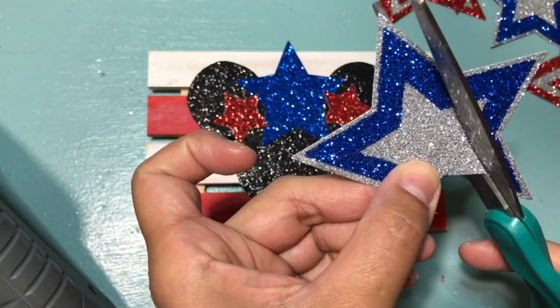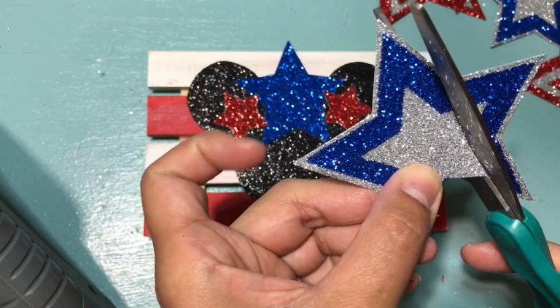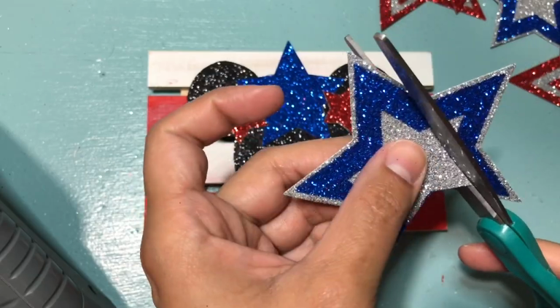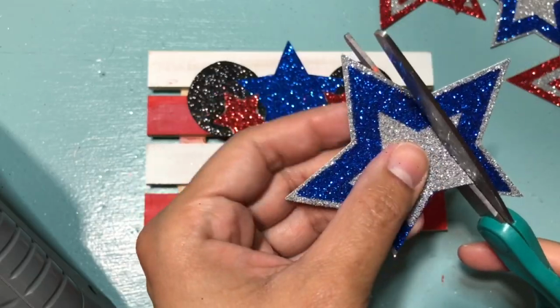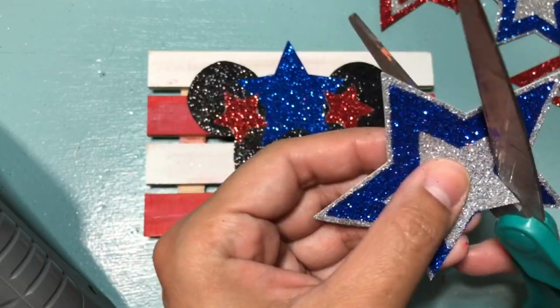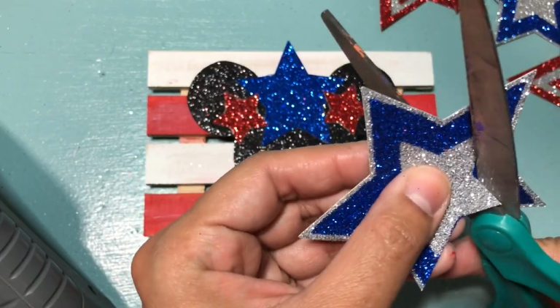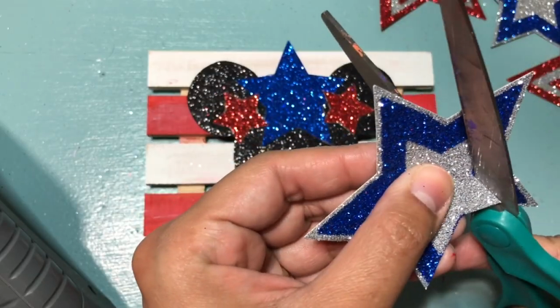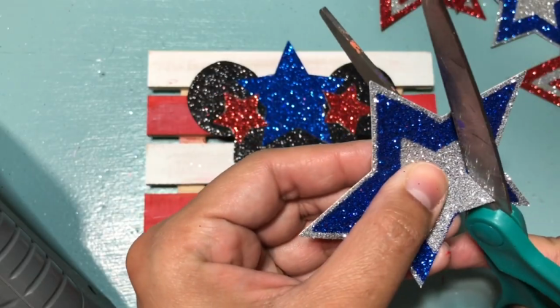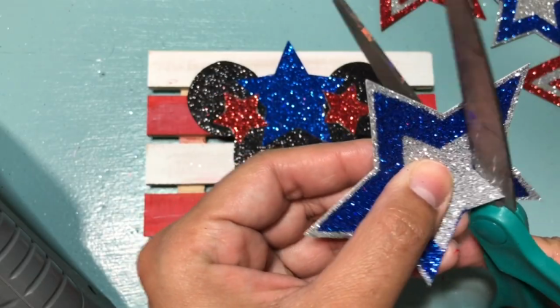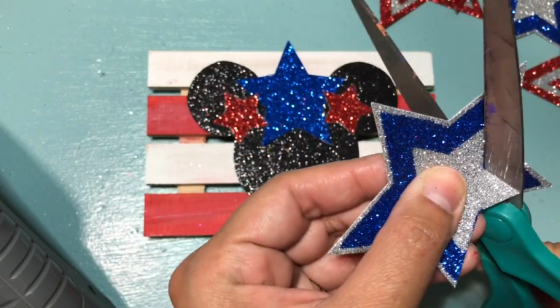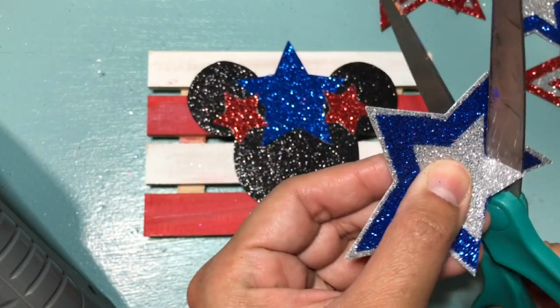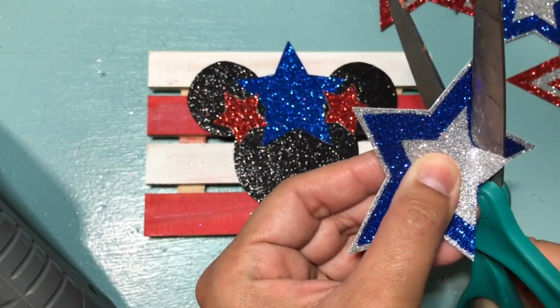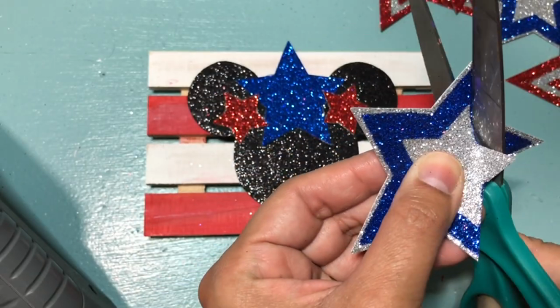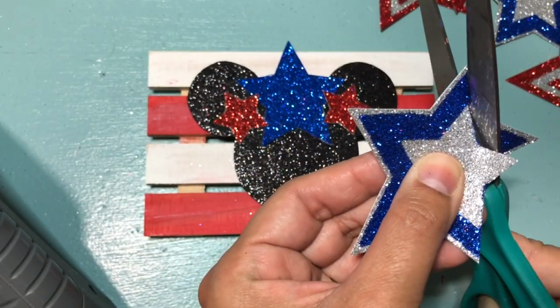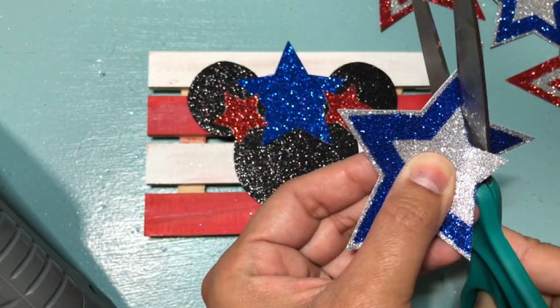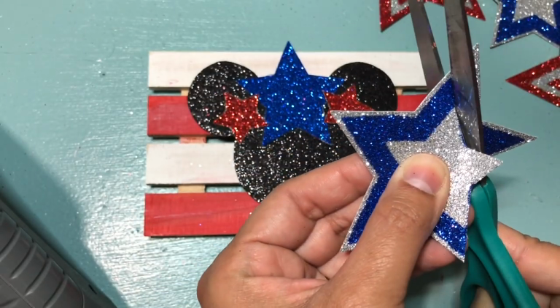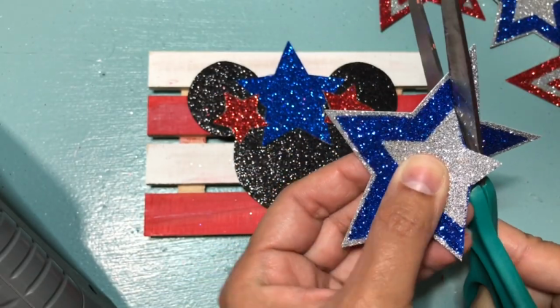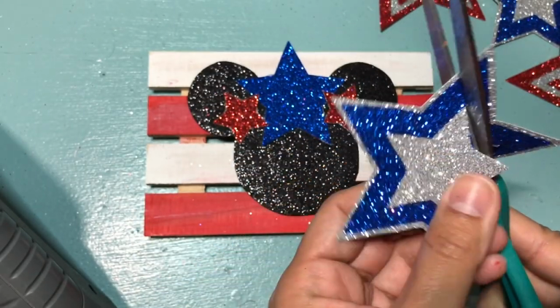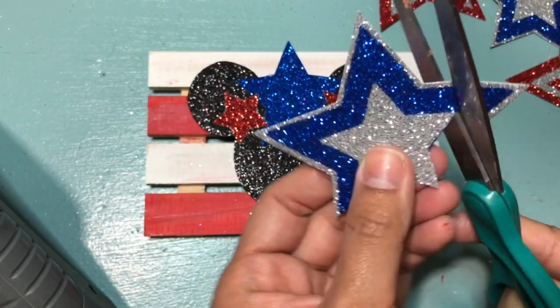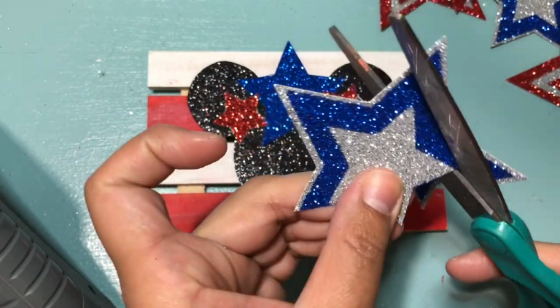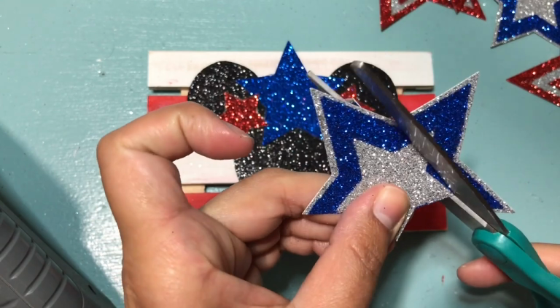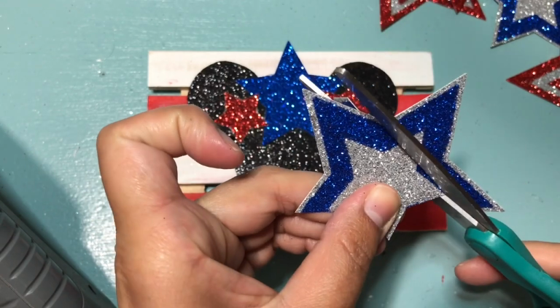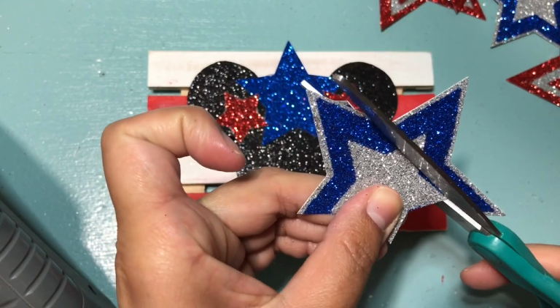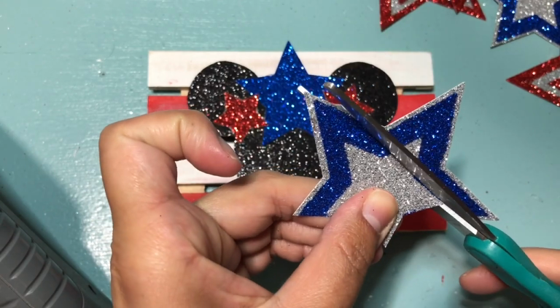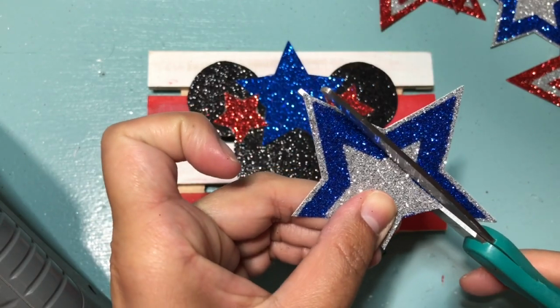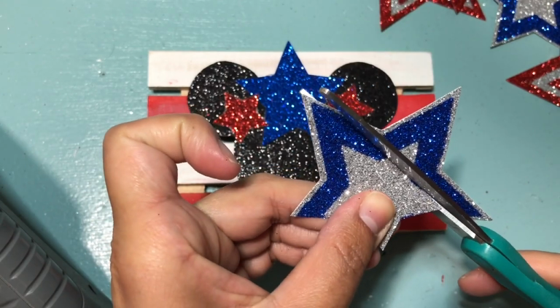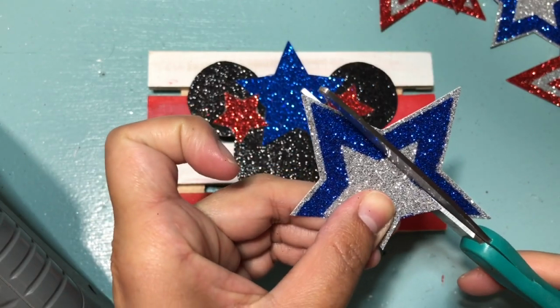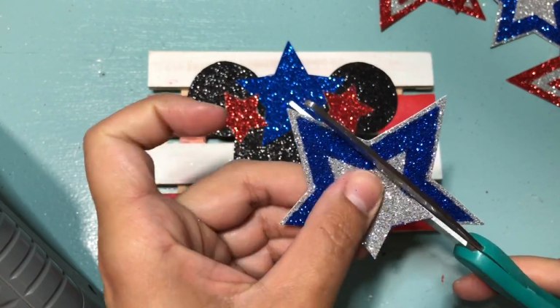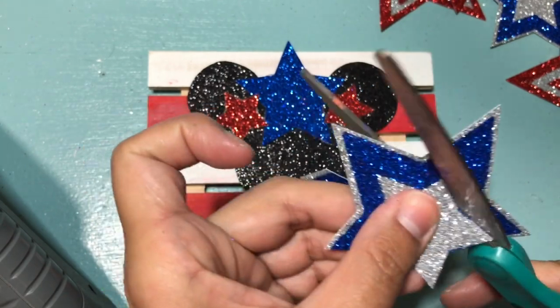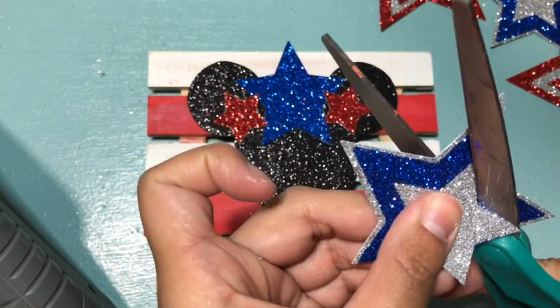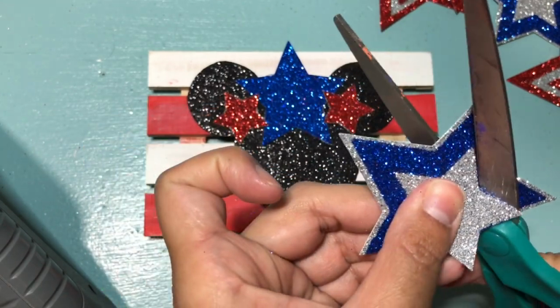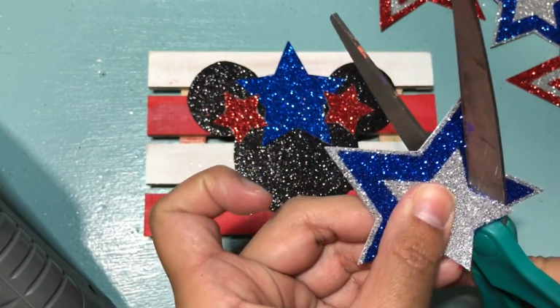And here I'm cutting out a silver star because I wanted to add a little bit more detail to it.